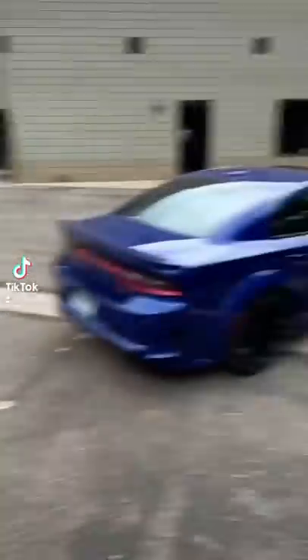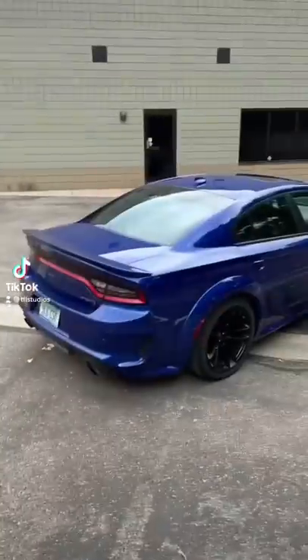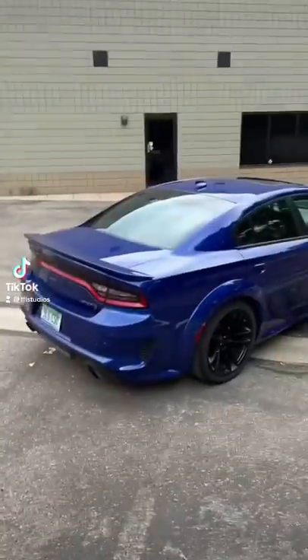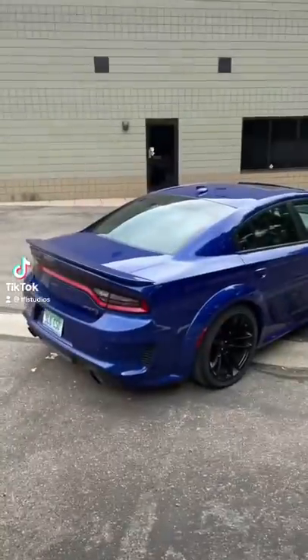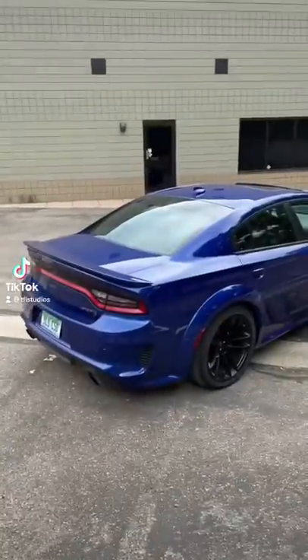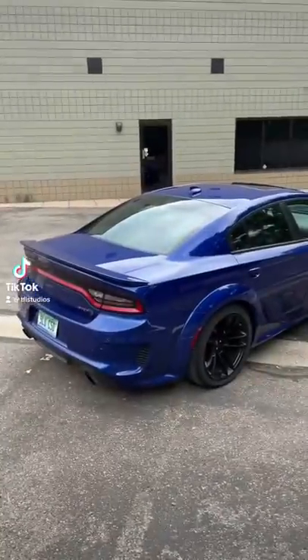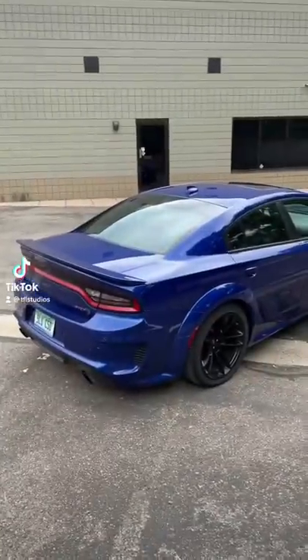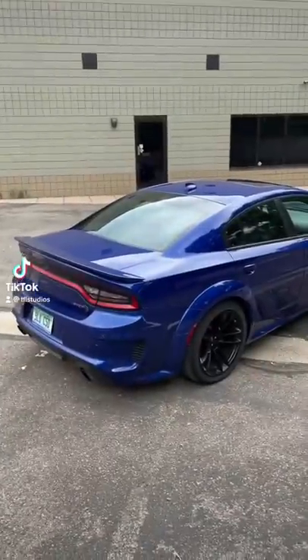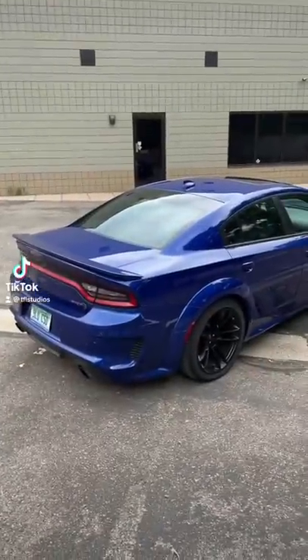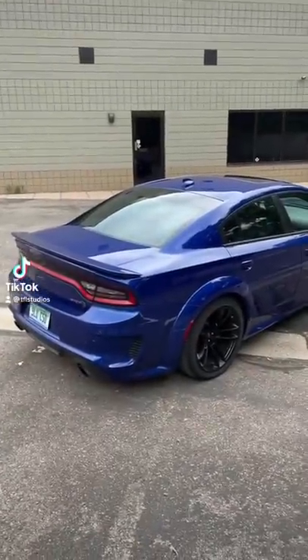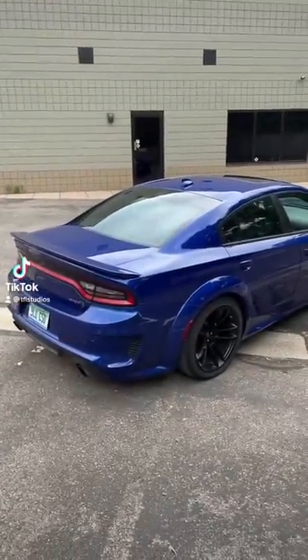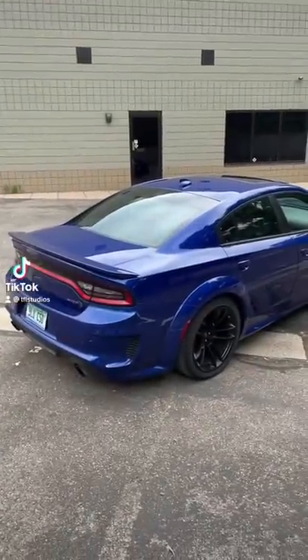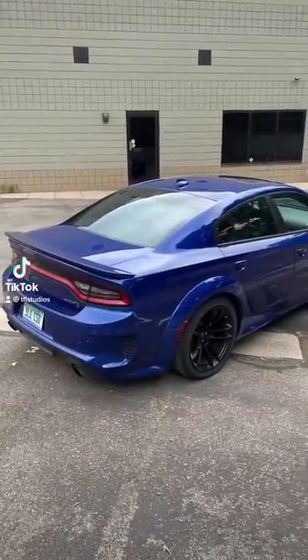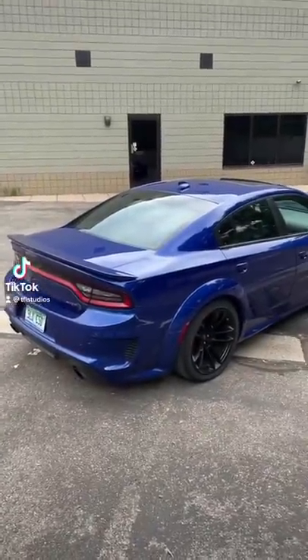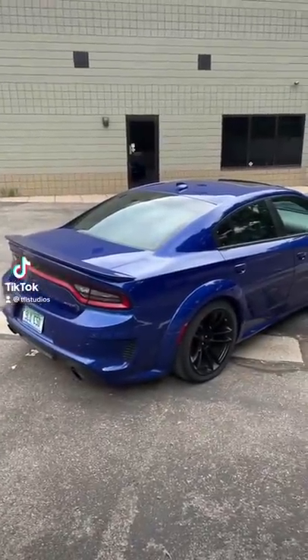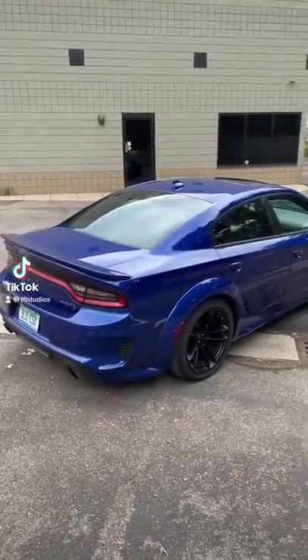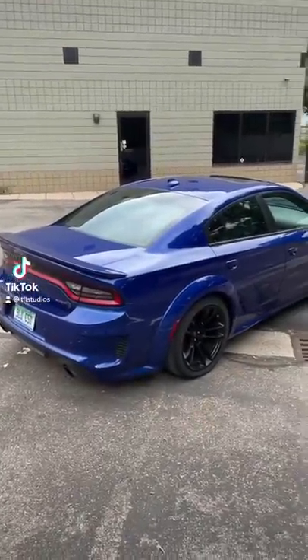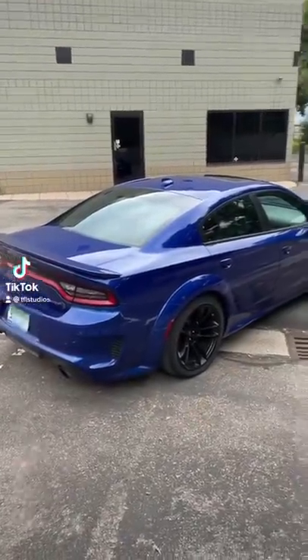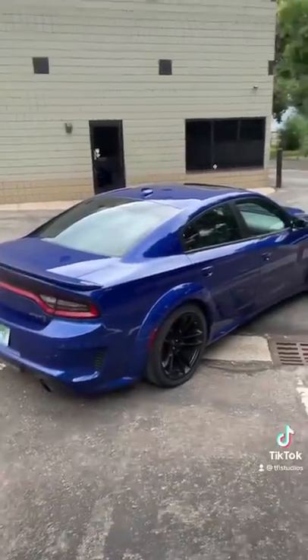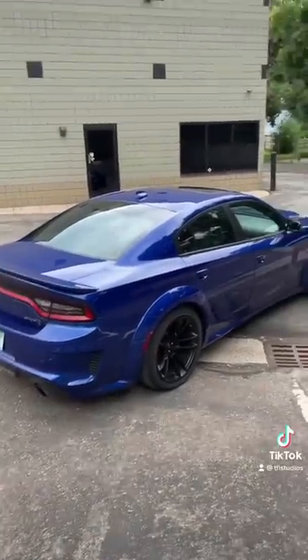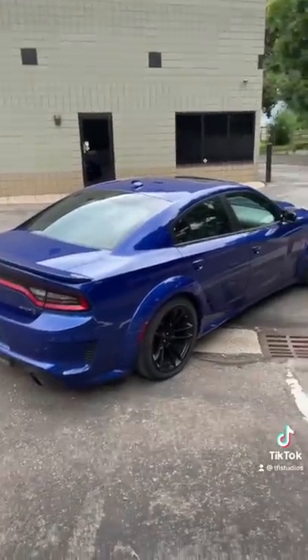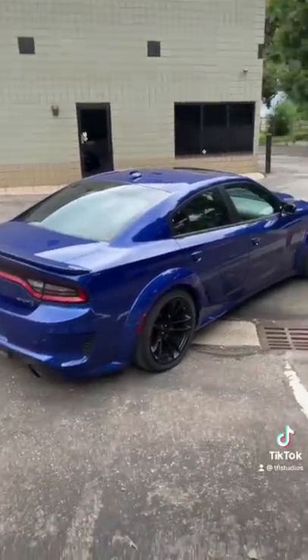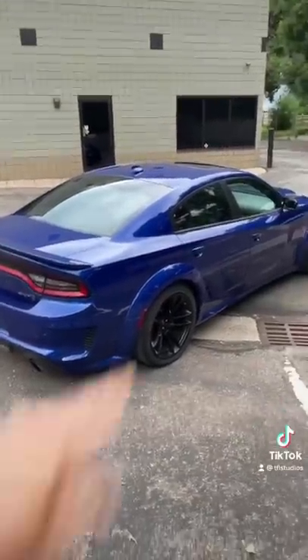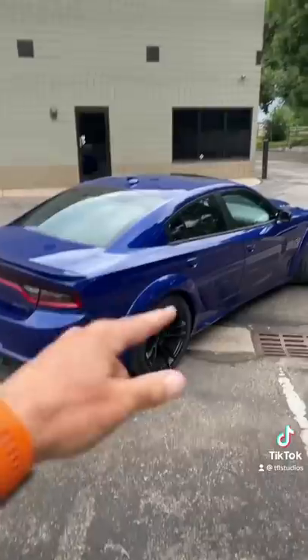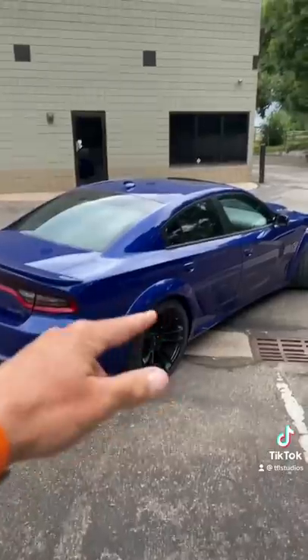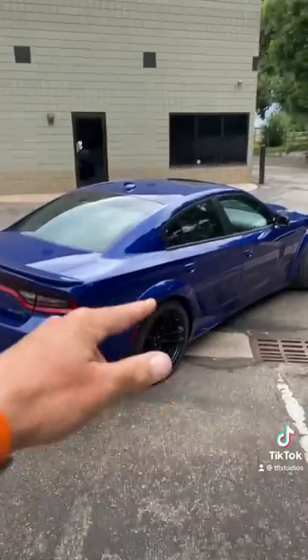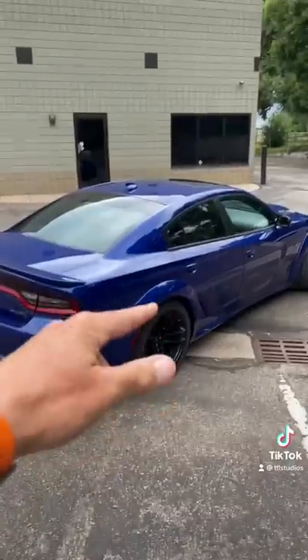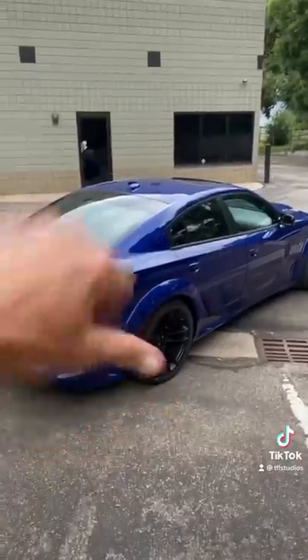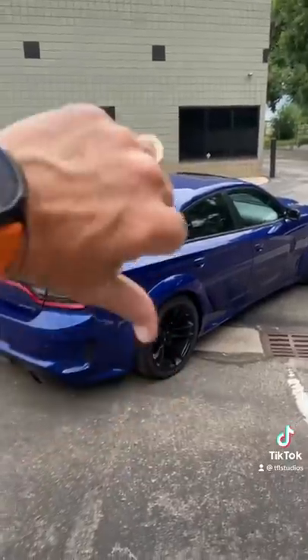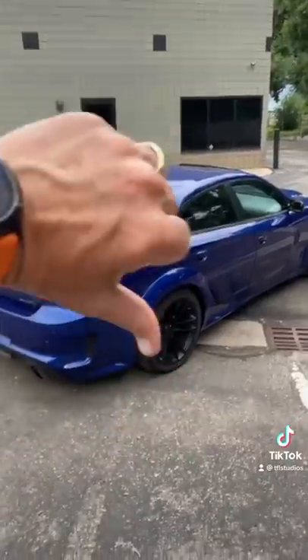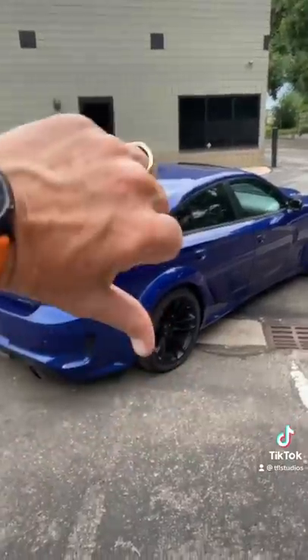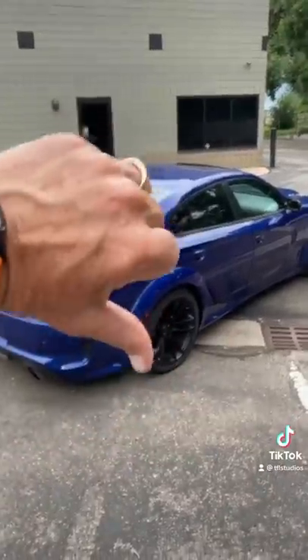This is a 2021 Dodge Challenger Hellcat Red-Eye Widebody, and here are the top 5 things I hate about it.